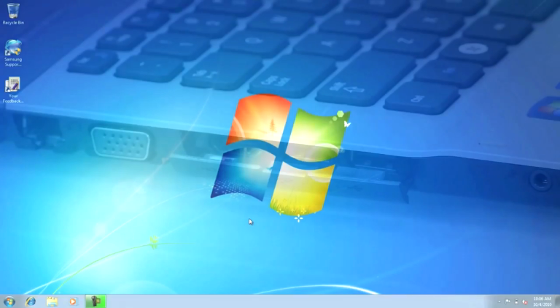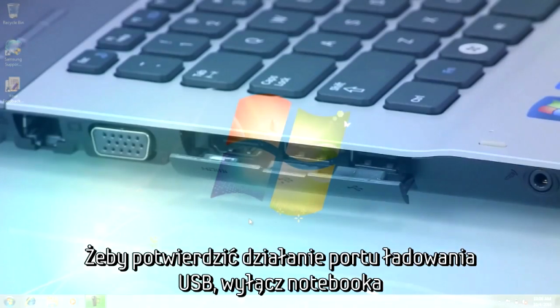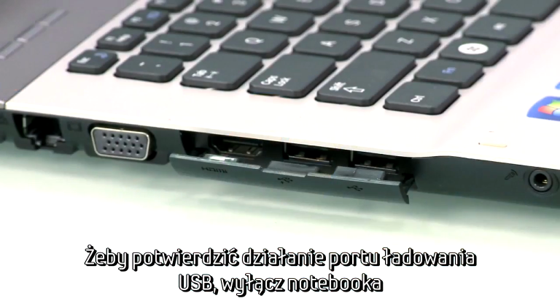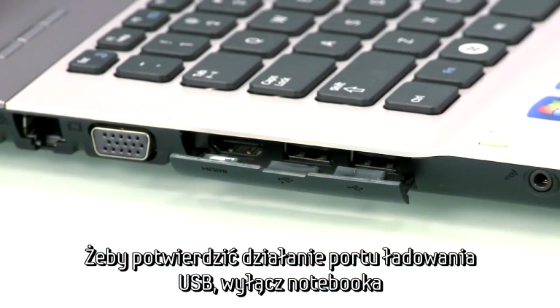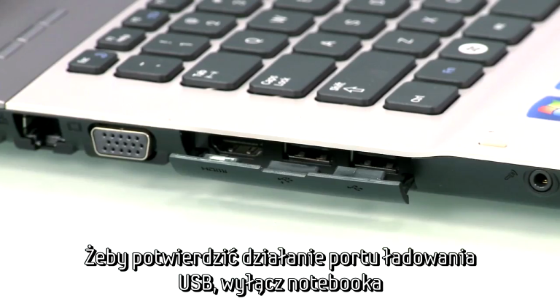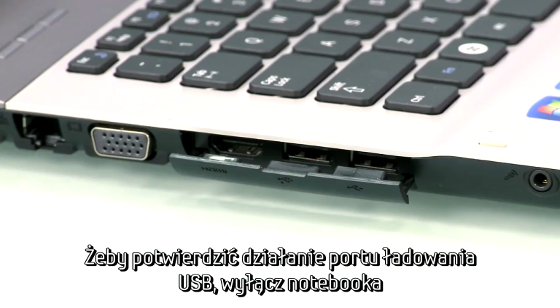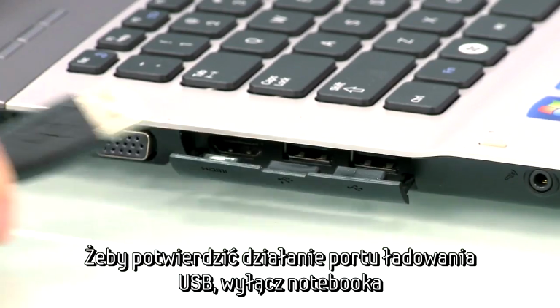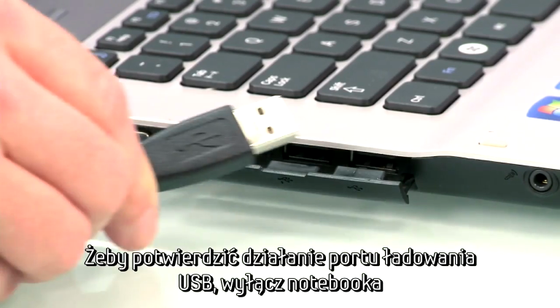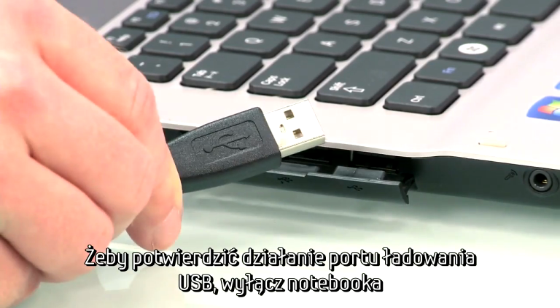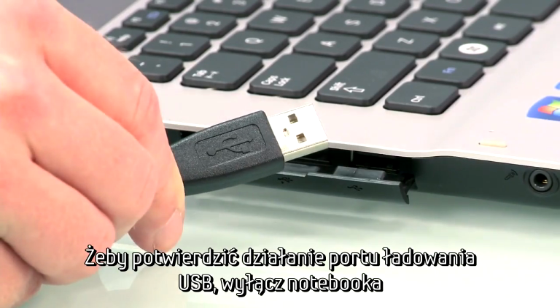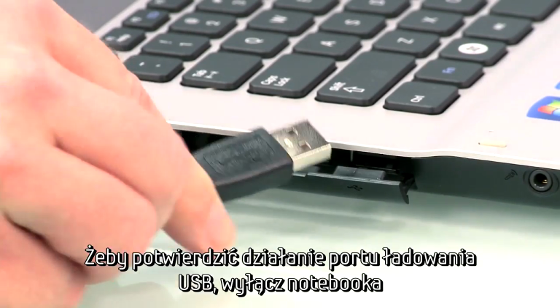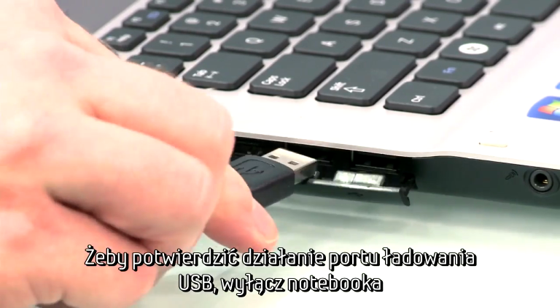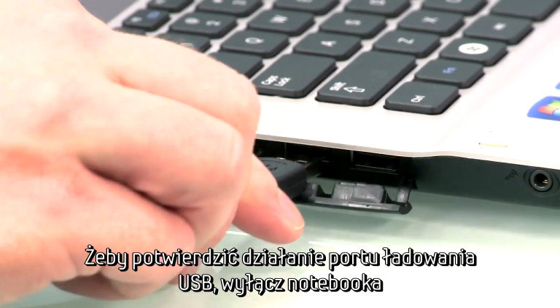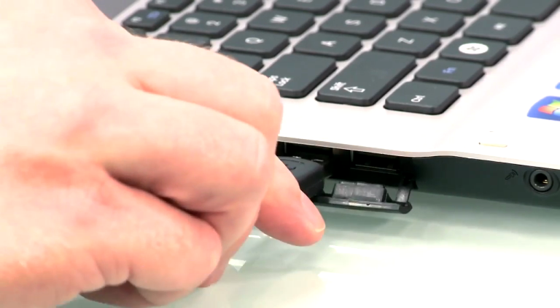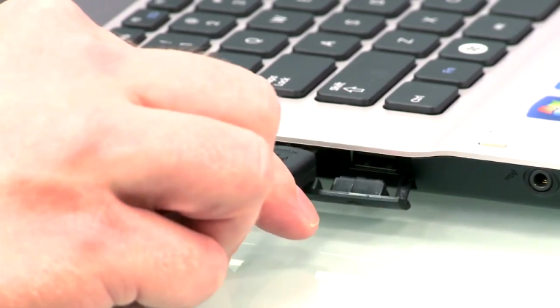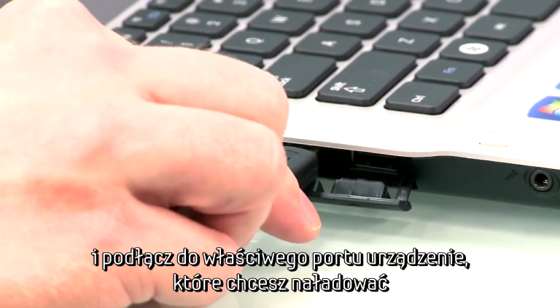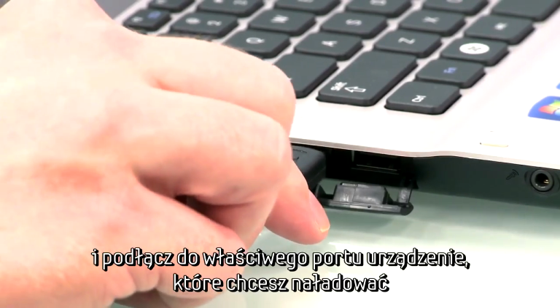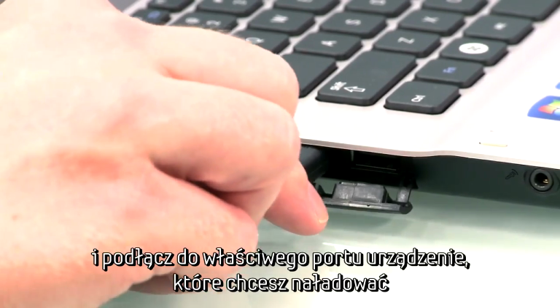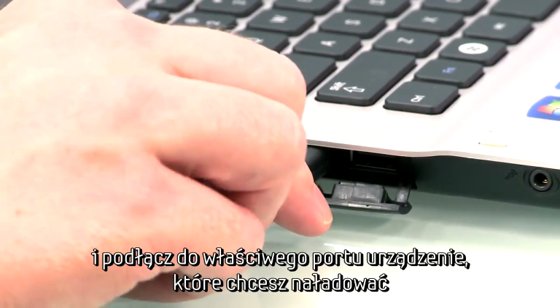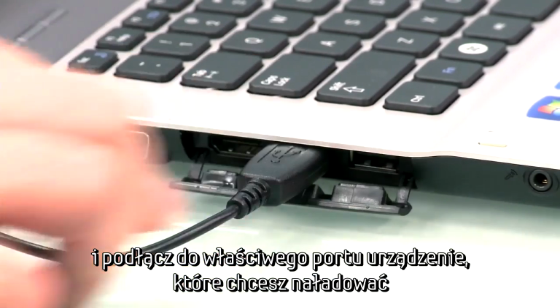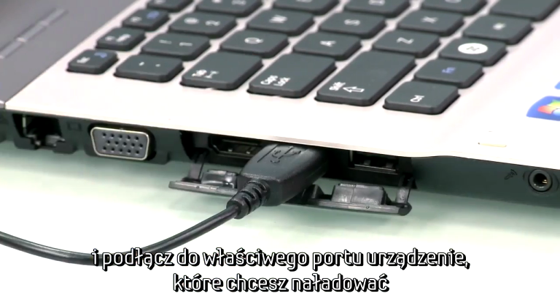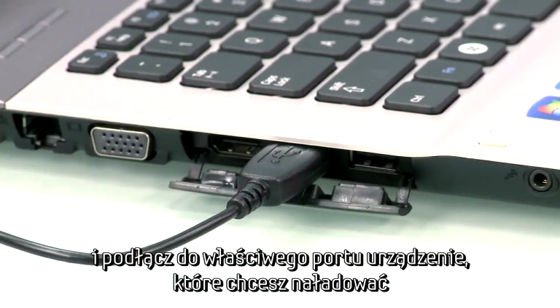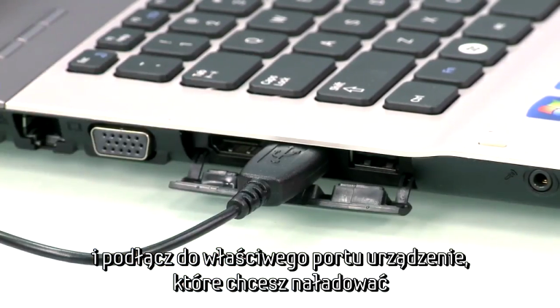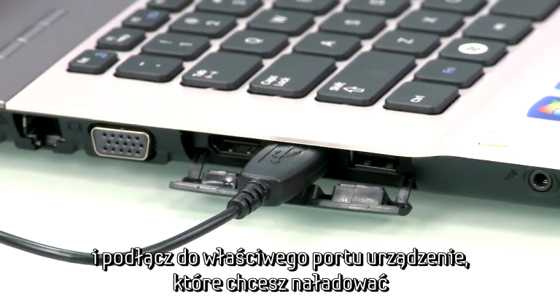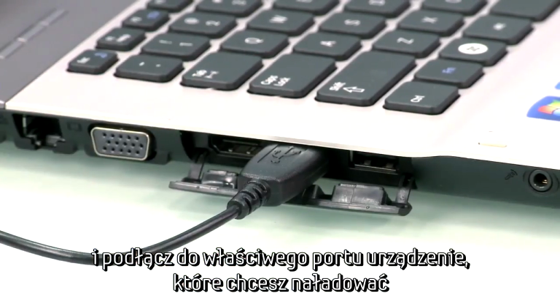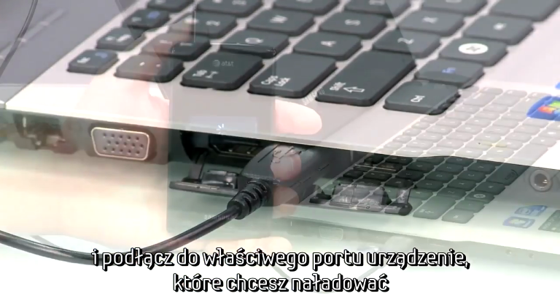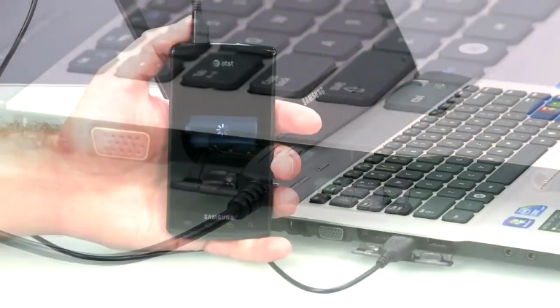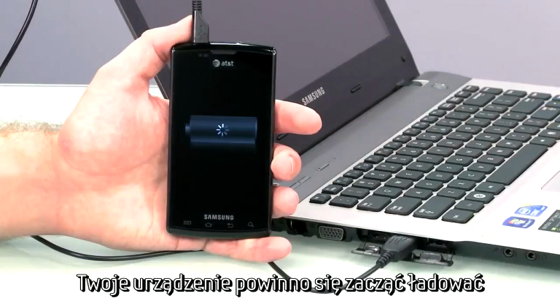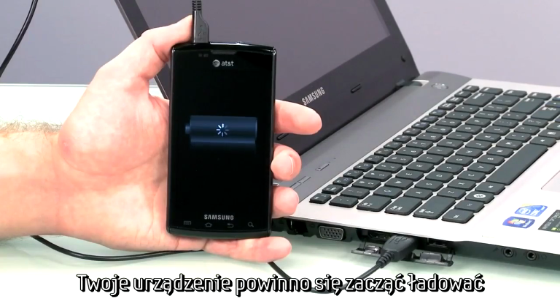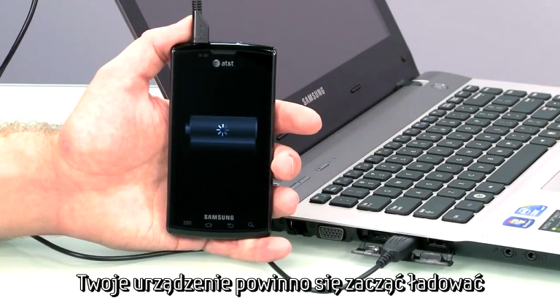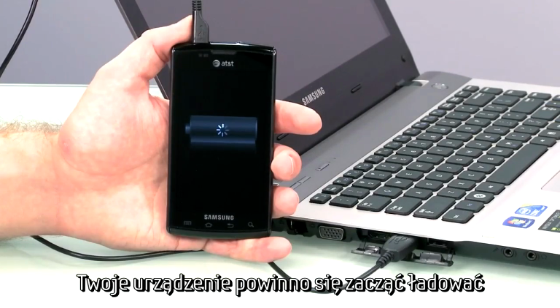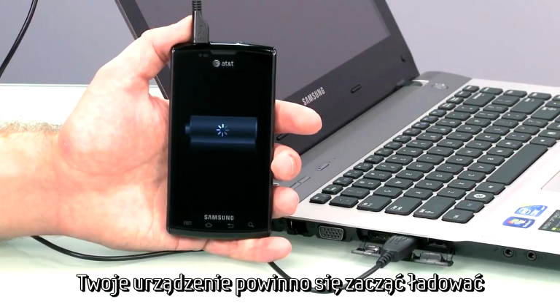To confirm the port is enabled, power off the laptop and connect your device to the USB chargeable port. Your device will begin charging.